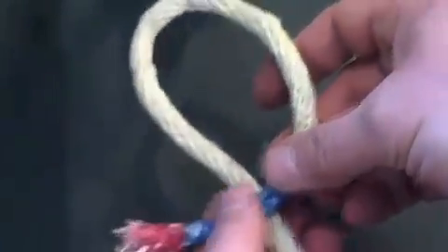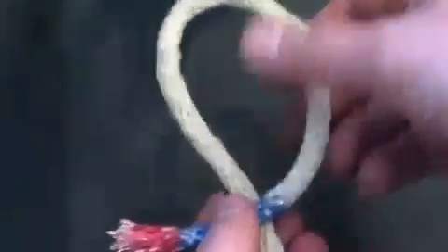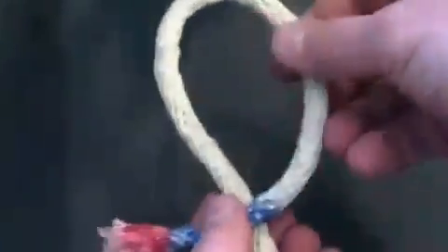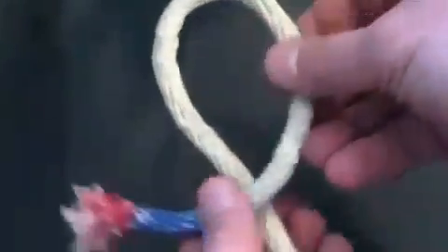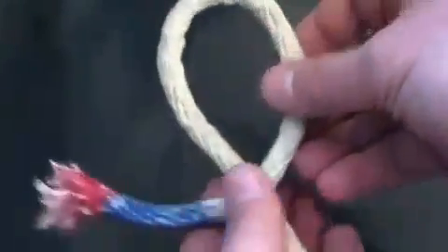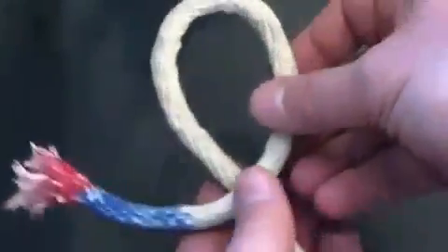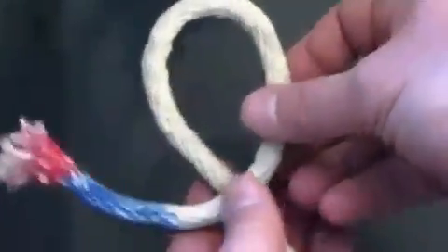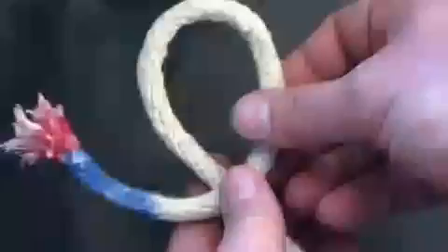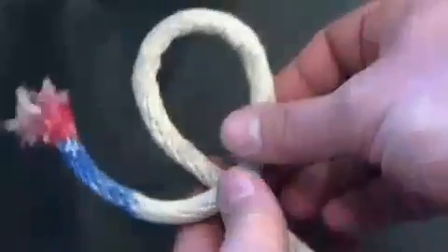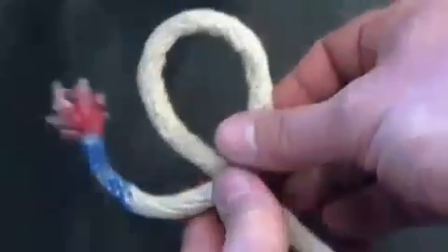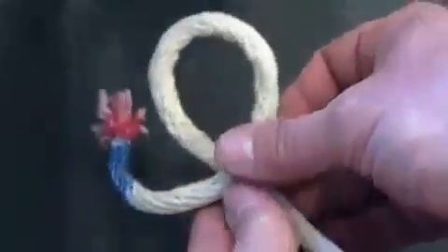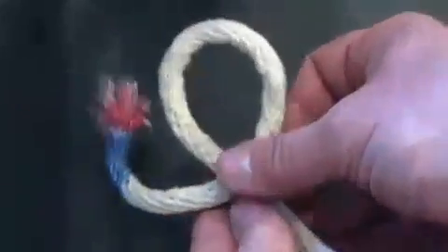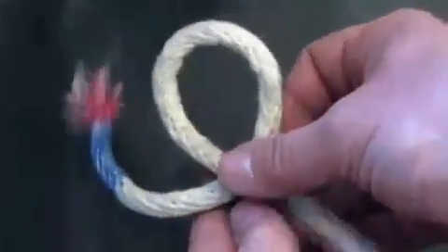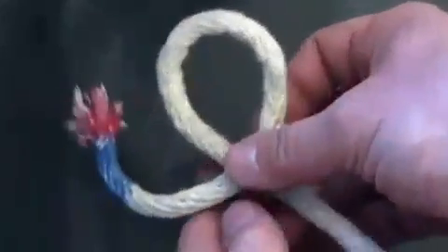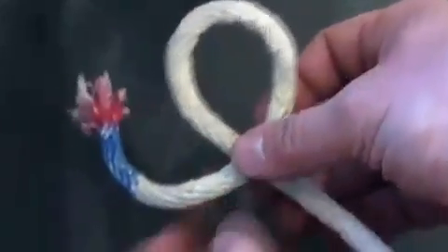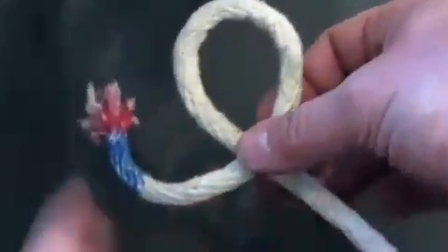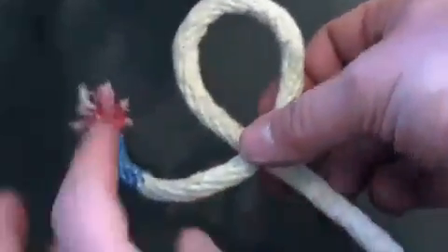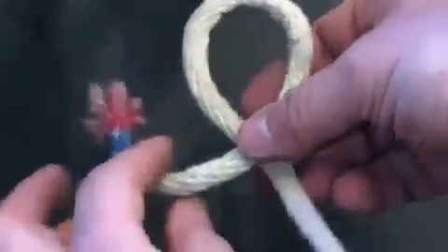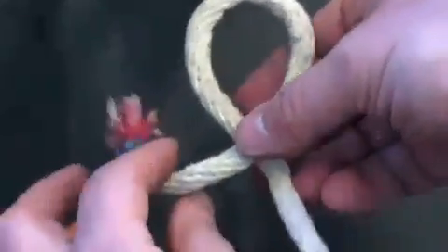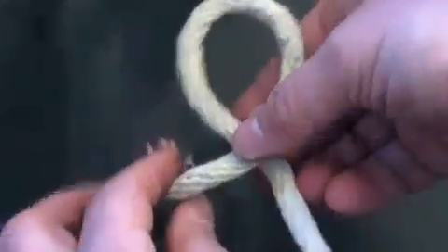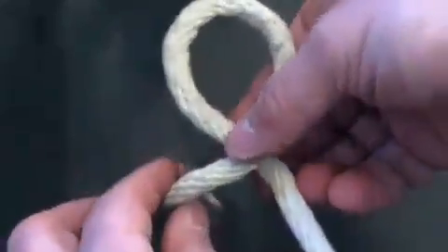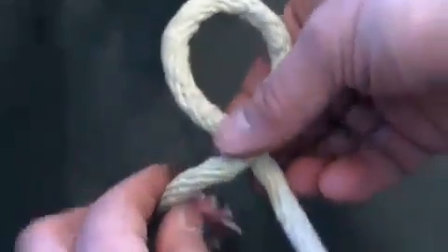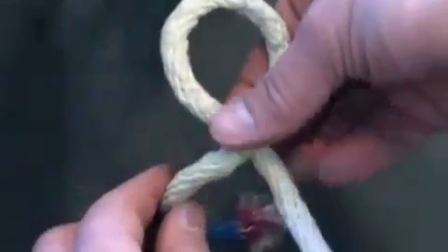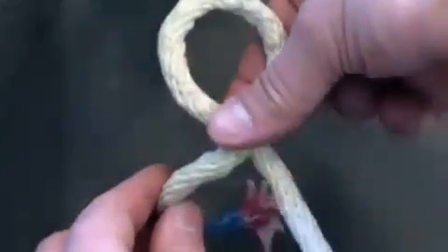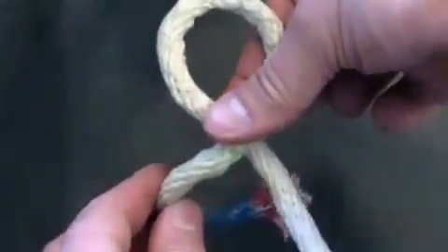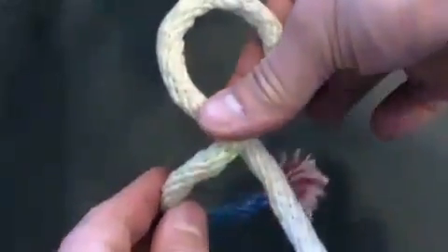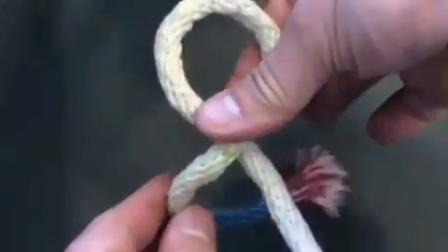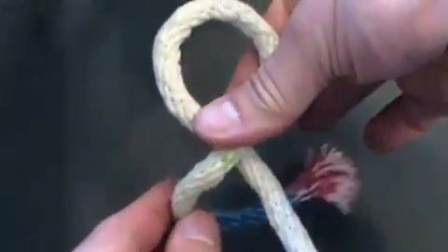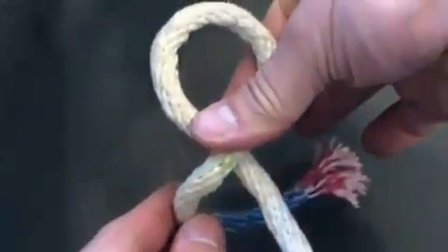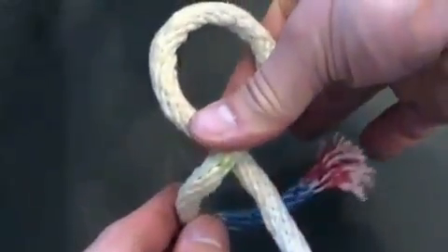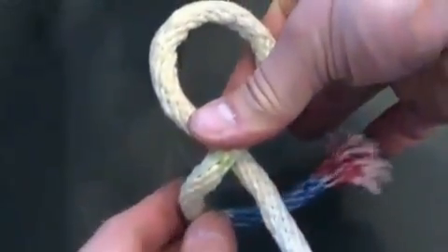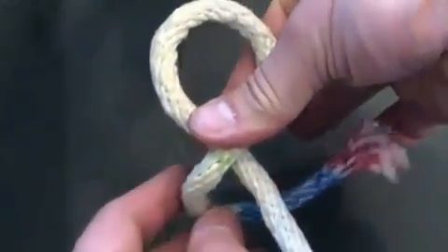But if you leave it loose, it's a really nice decorative knot for bracelets, necklaces, or anything you might be putting together.